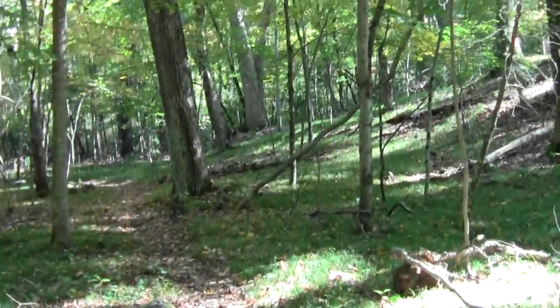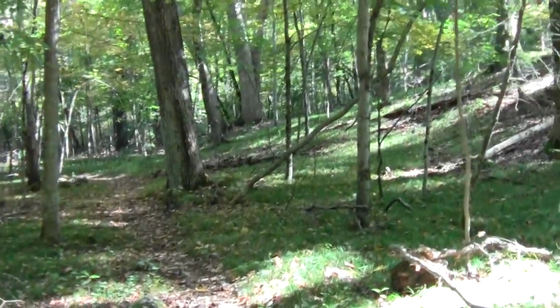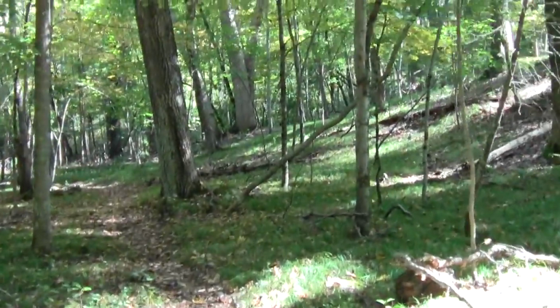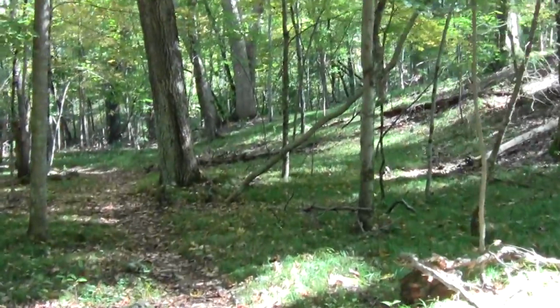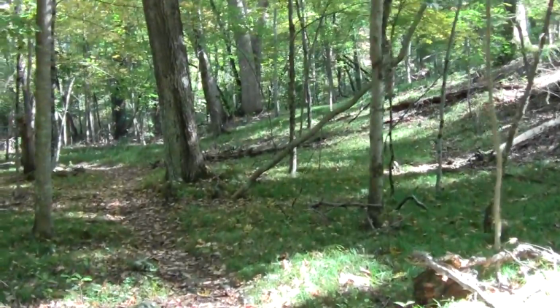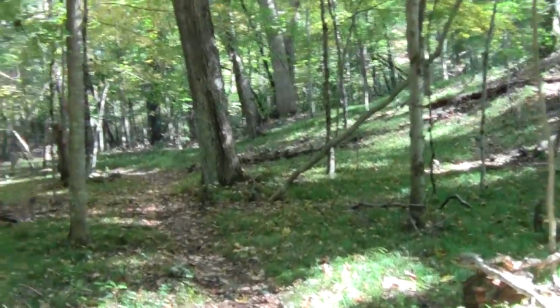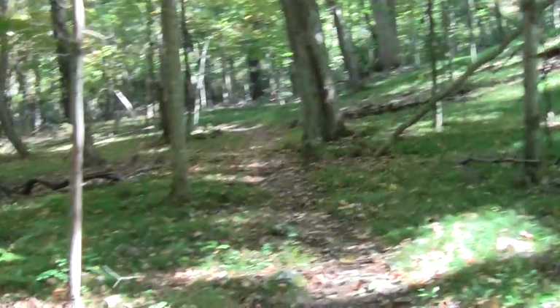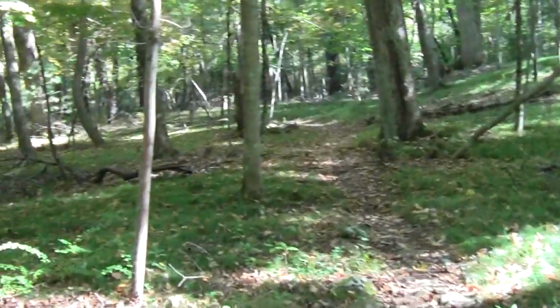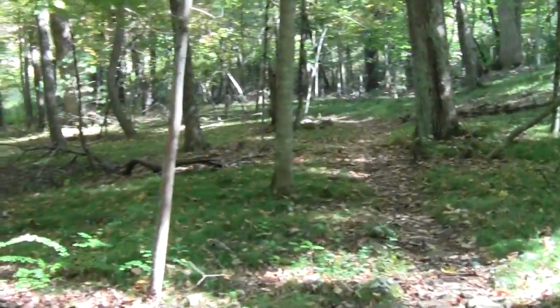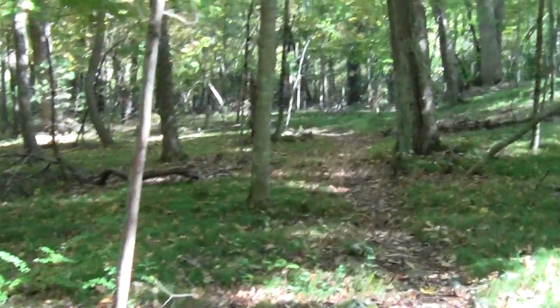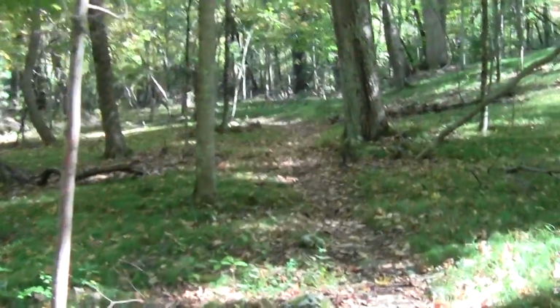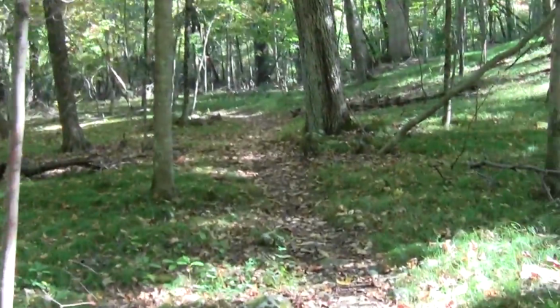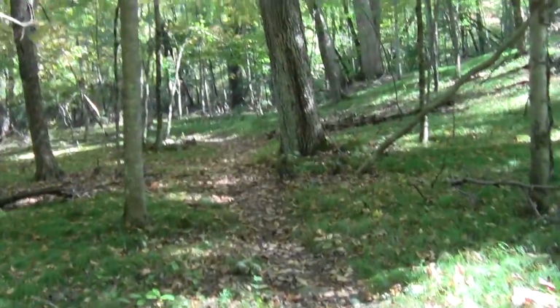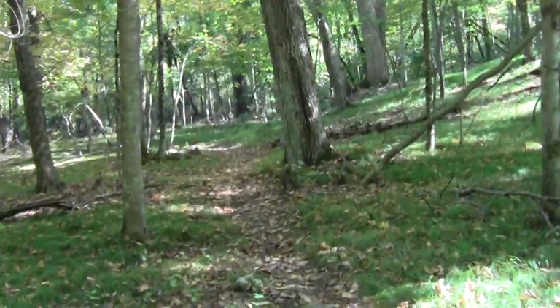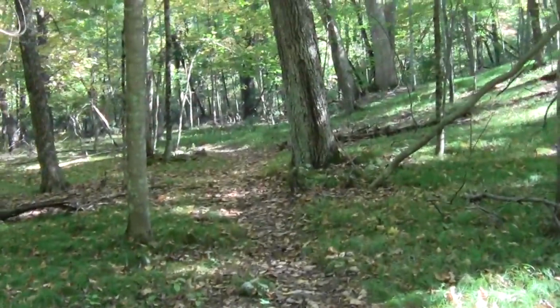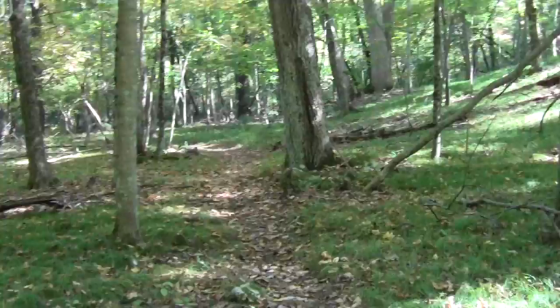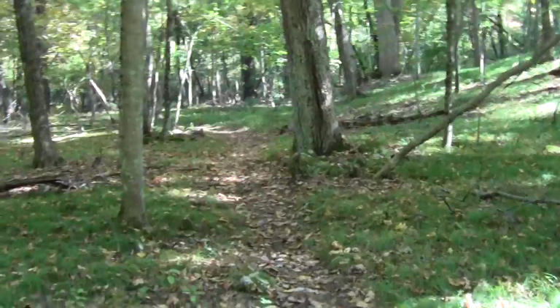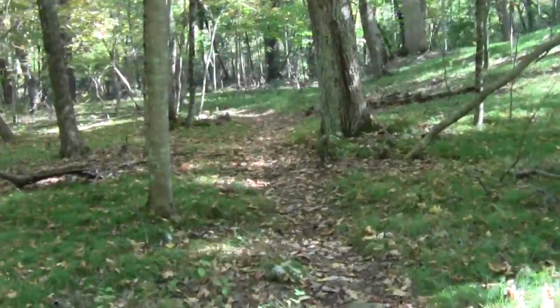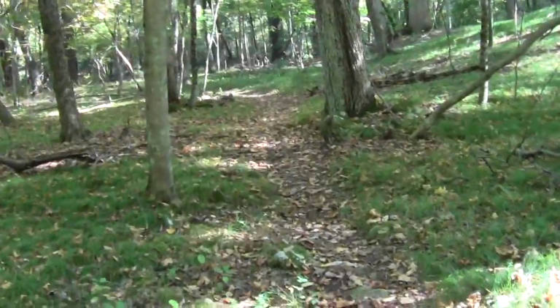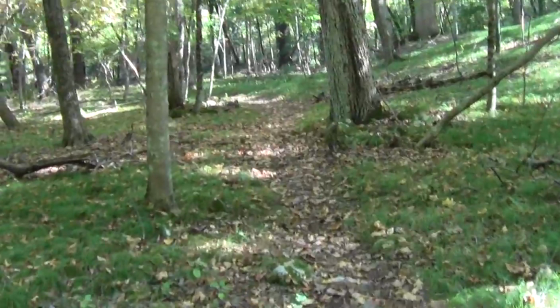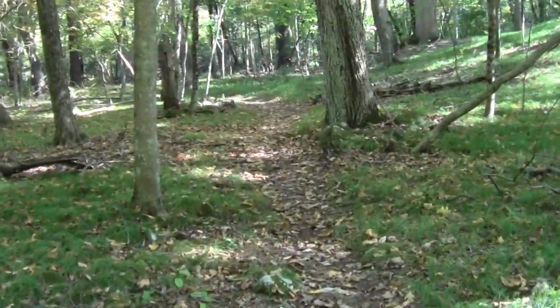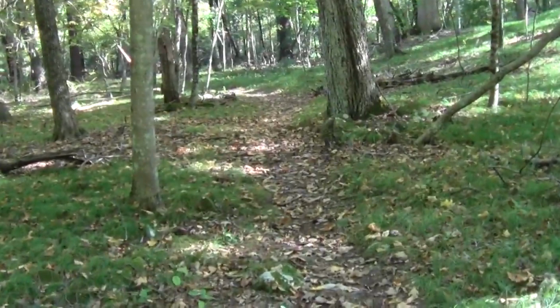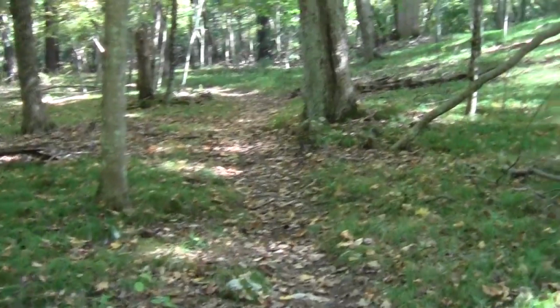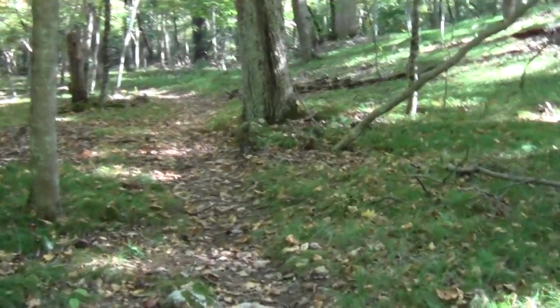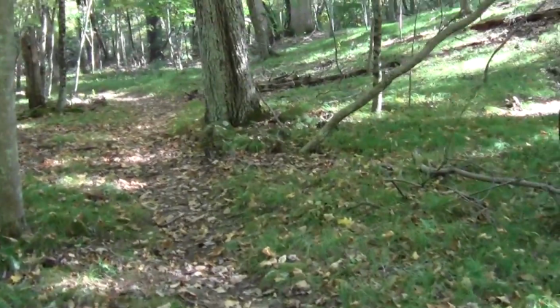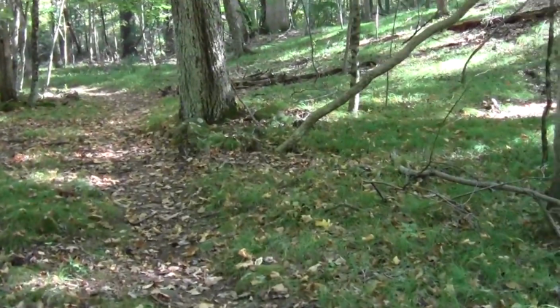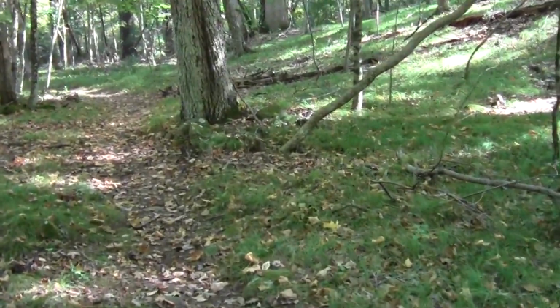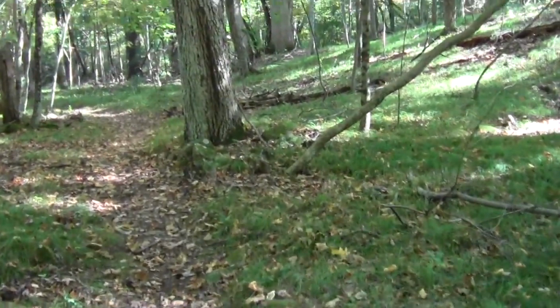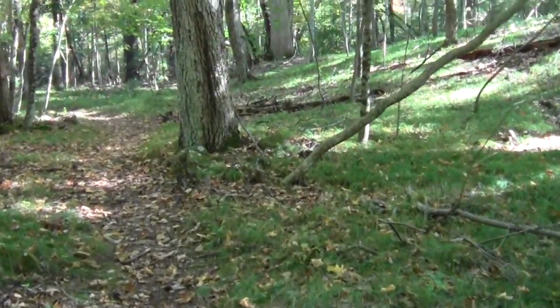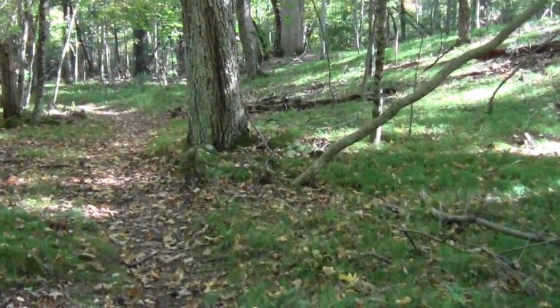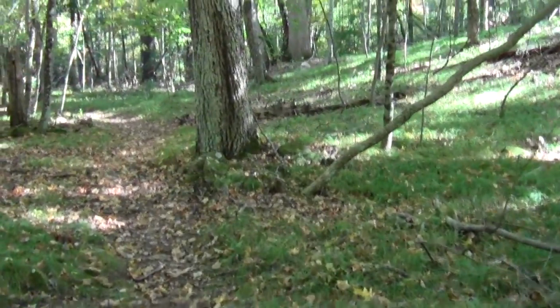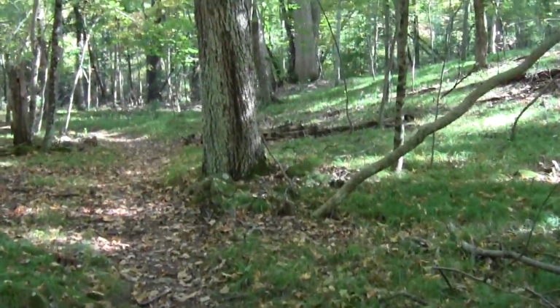Refreshing paws. Playing around with the telephoto.